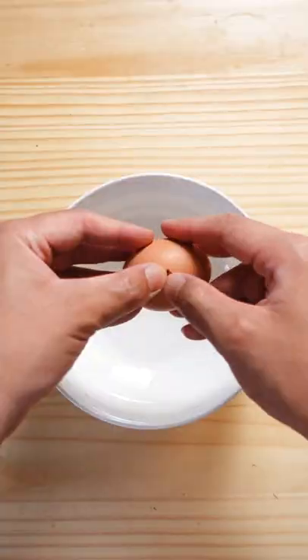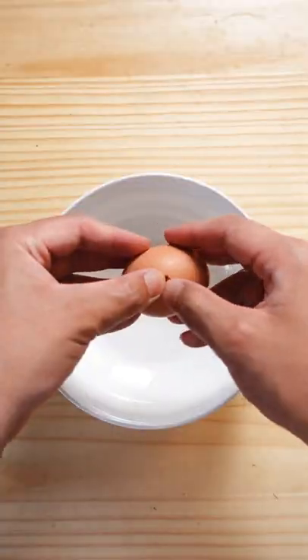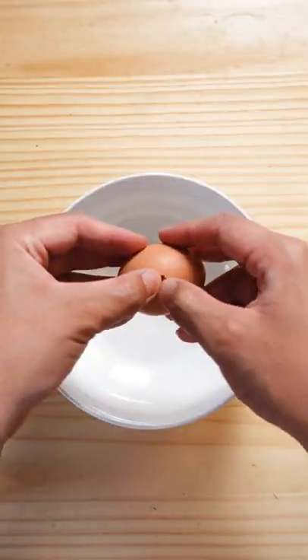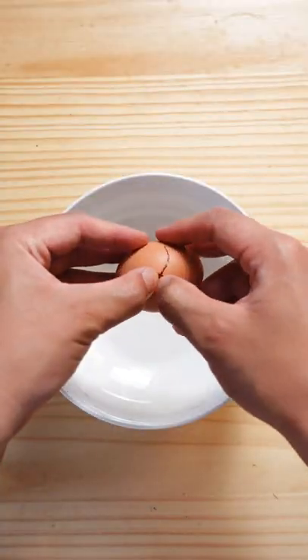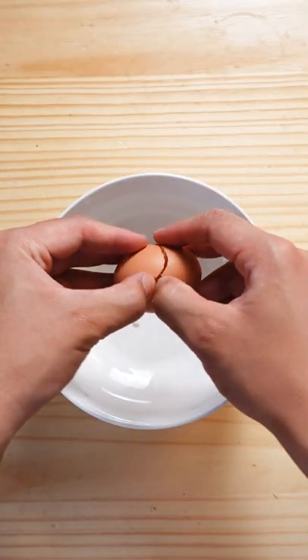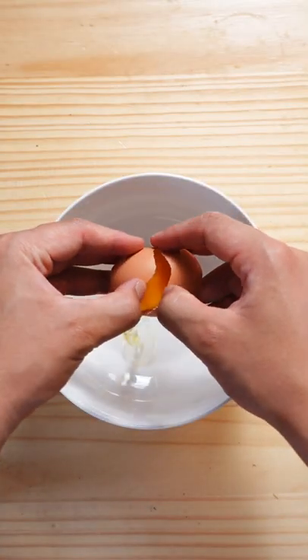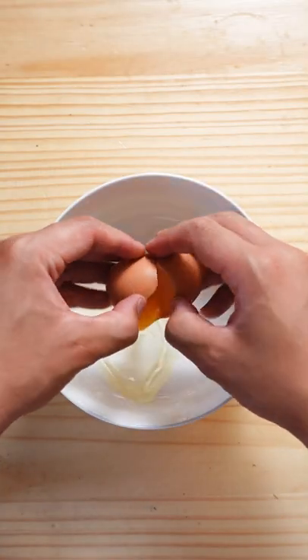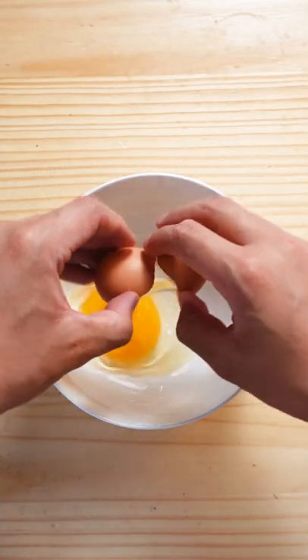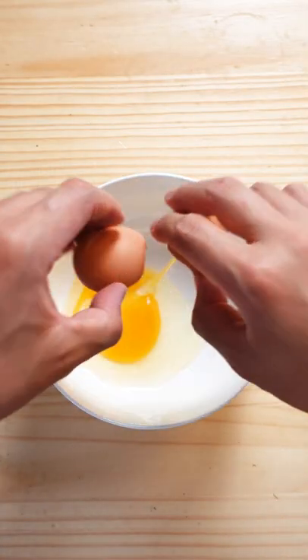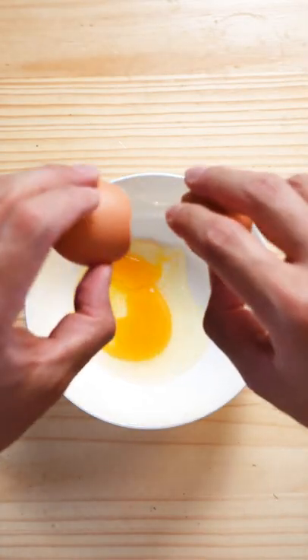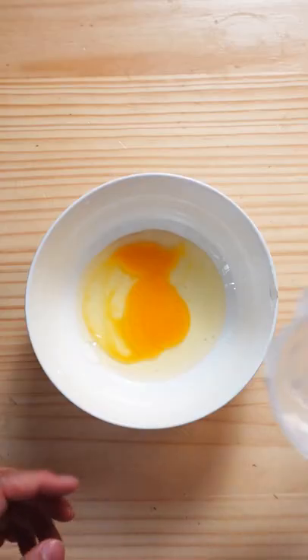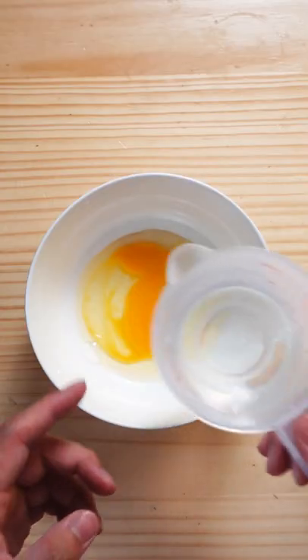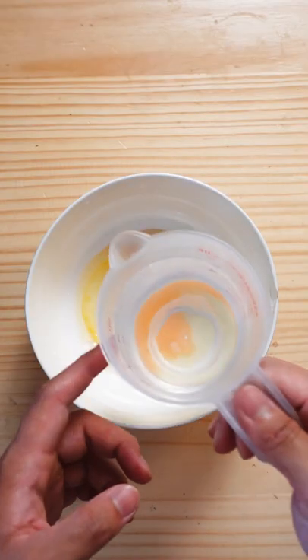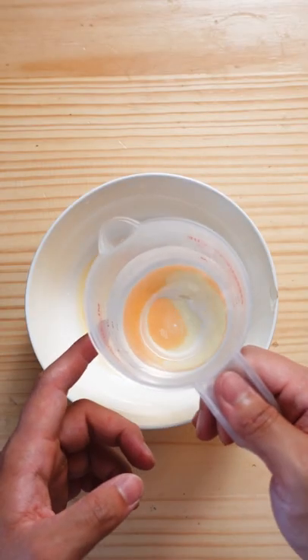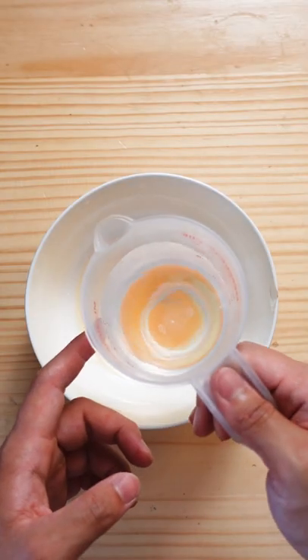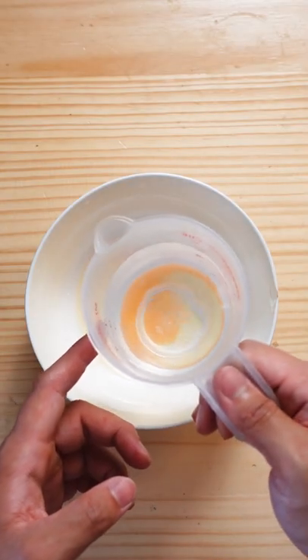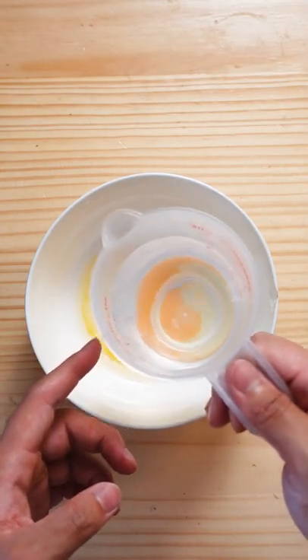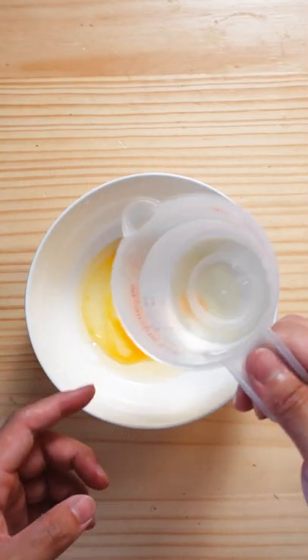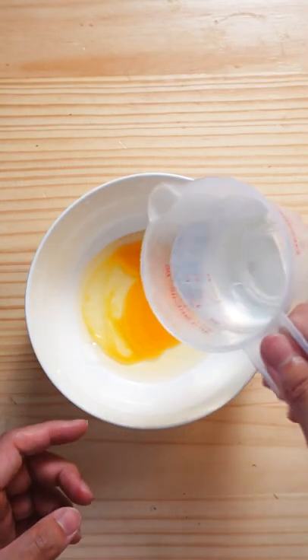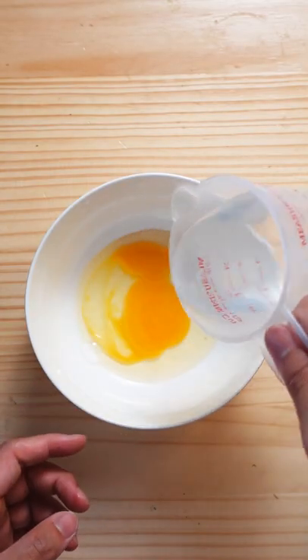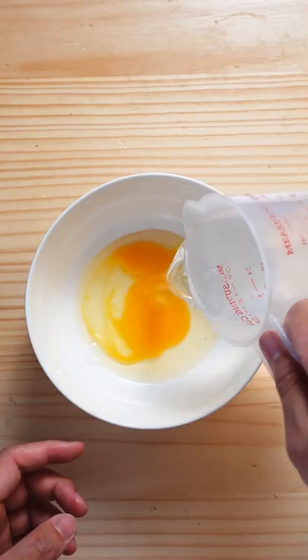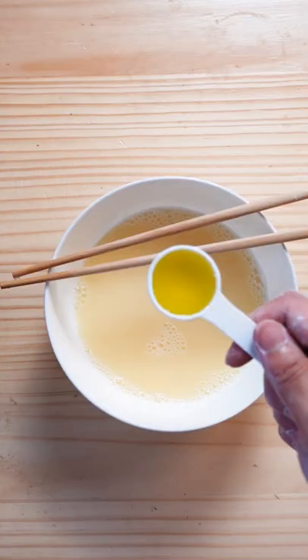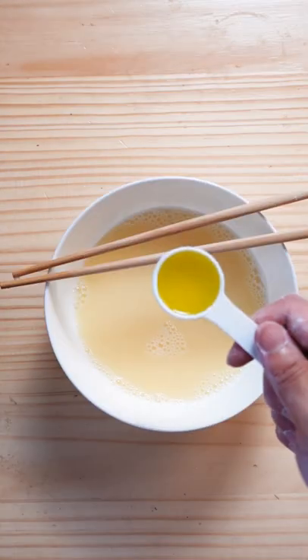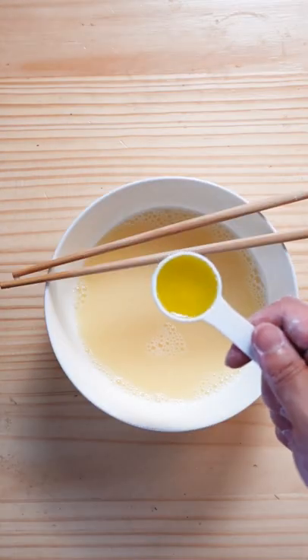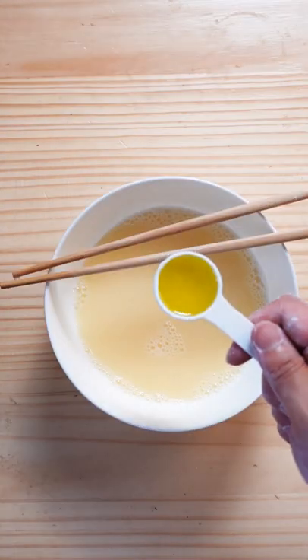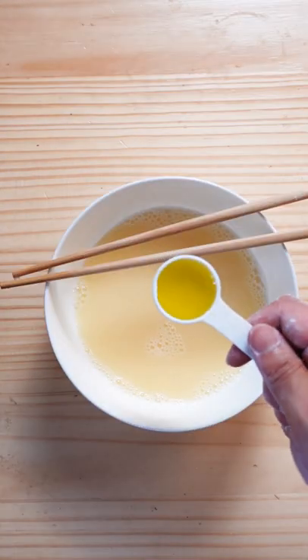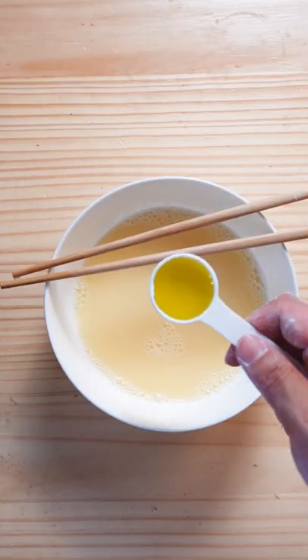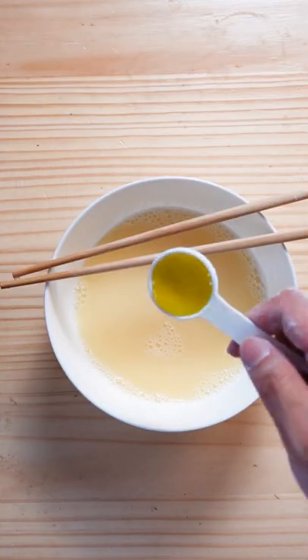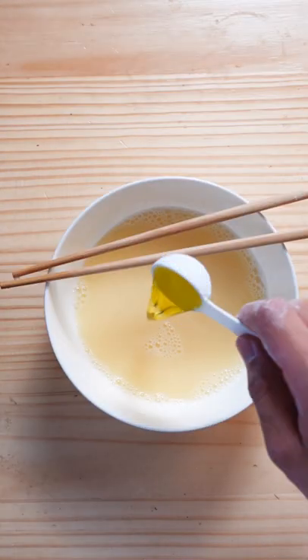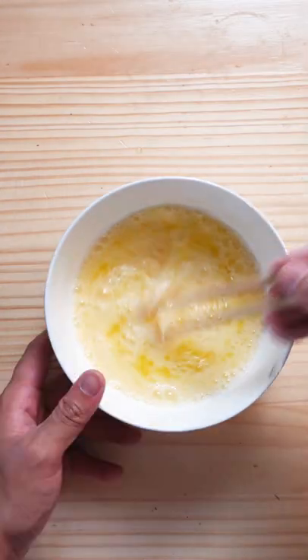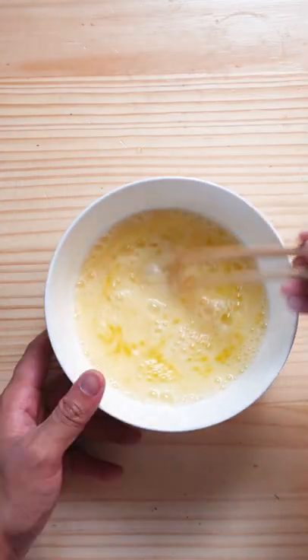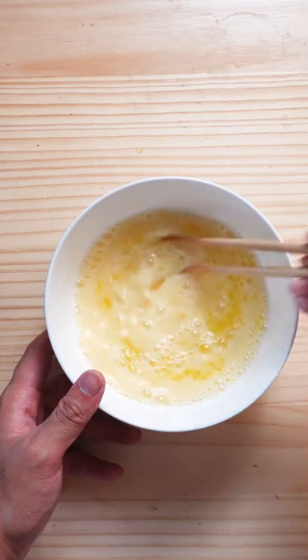Start off by cracking one egg in a bowl, followed by three-quarter cups of water, and lastly a tablespoon of oil. Give it a mix.